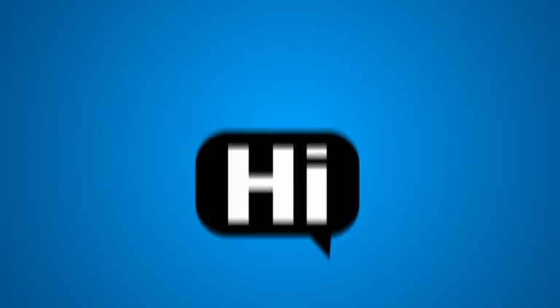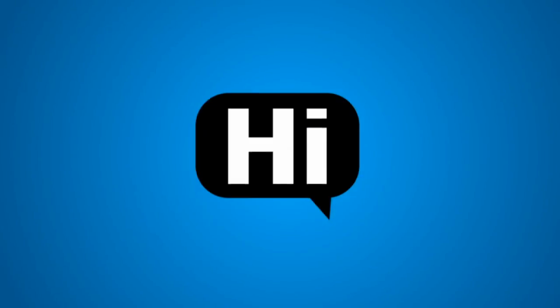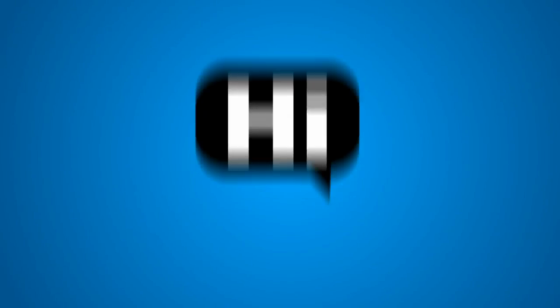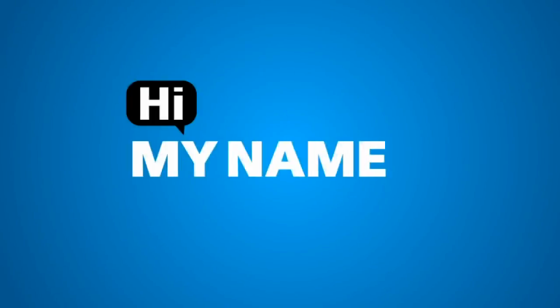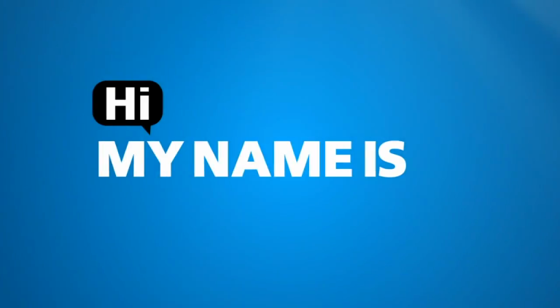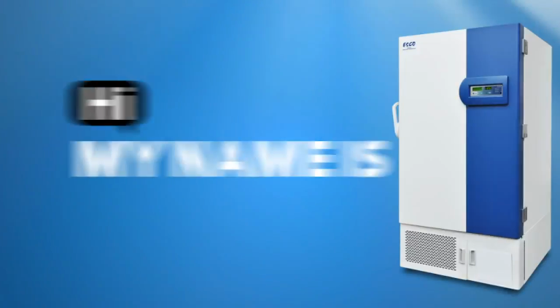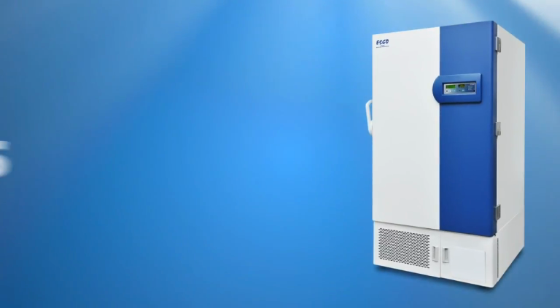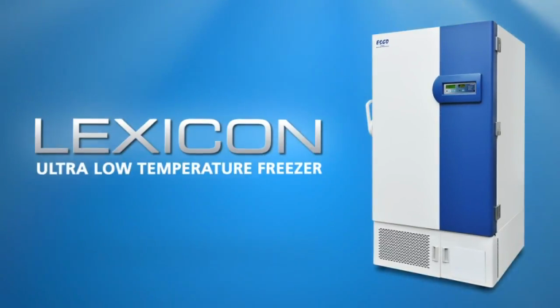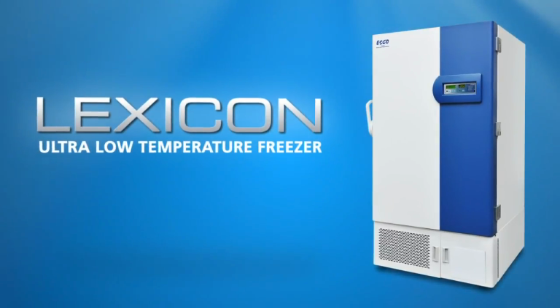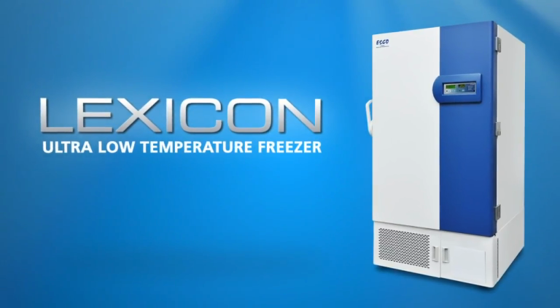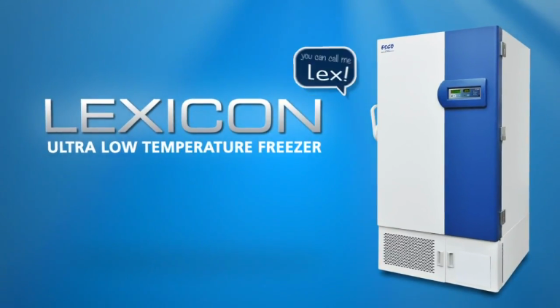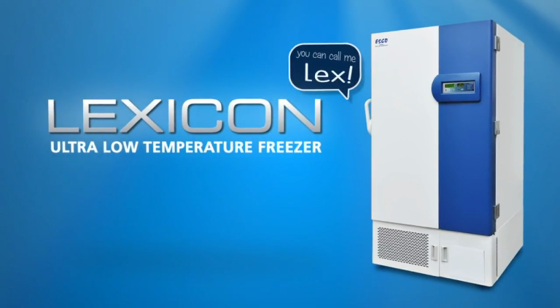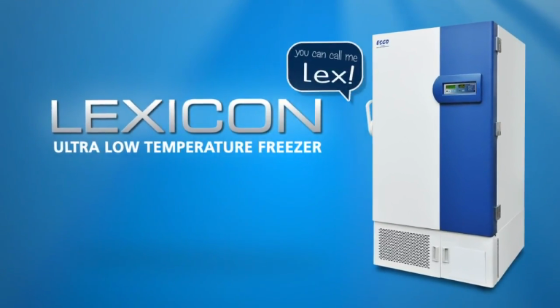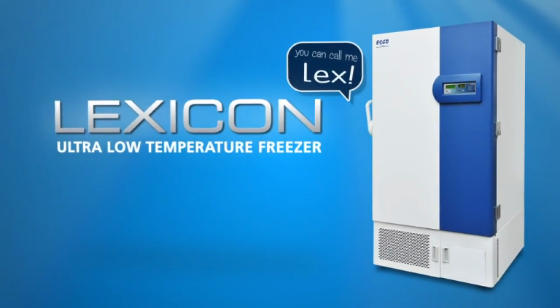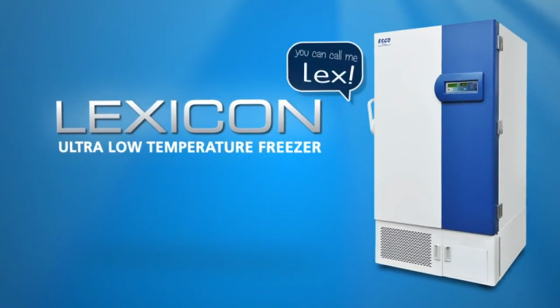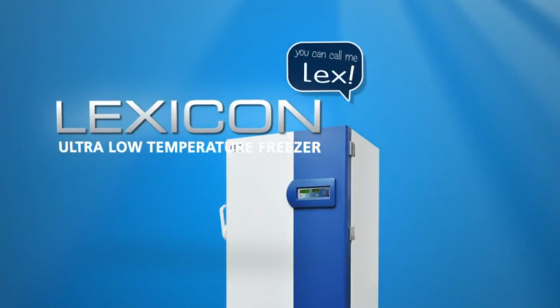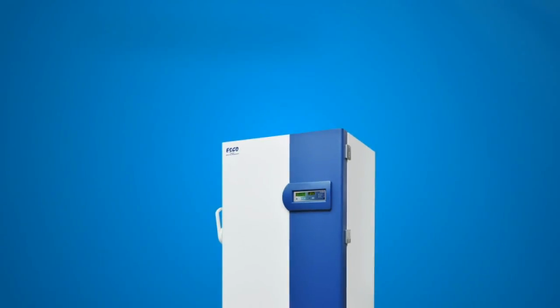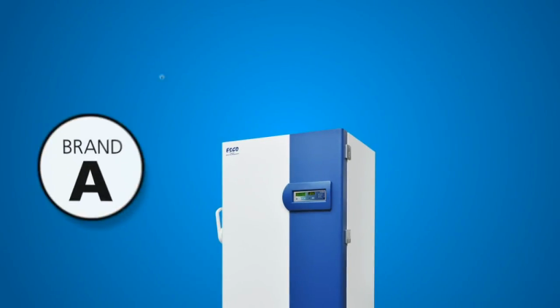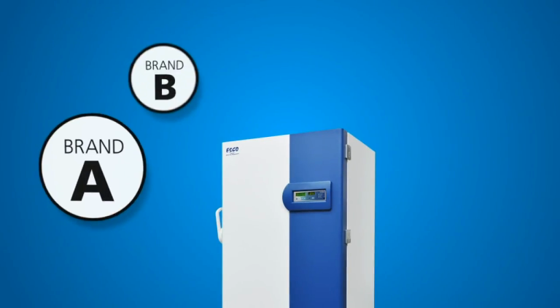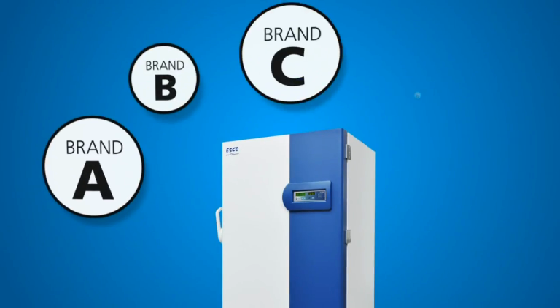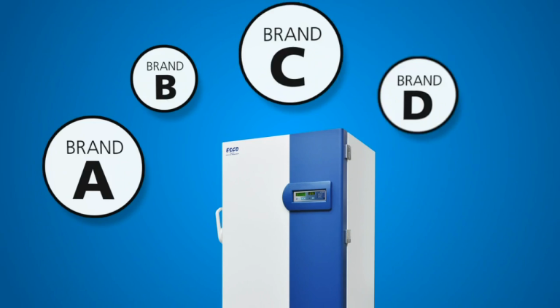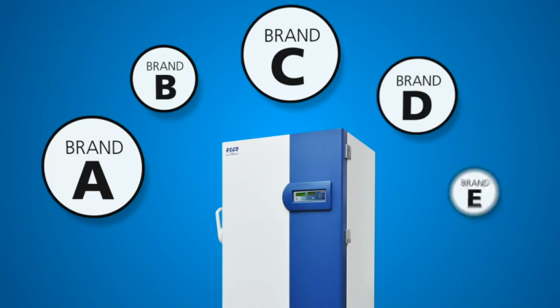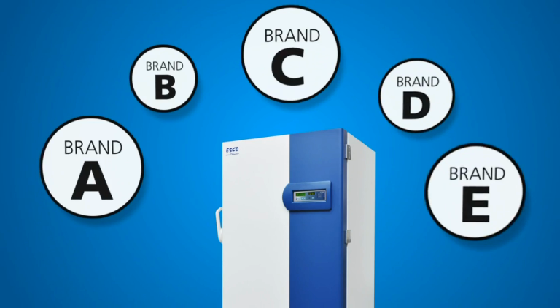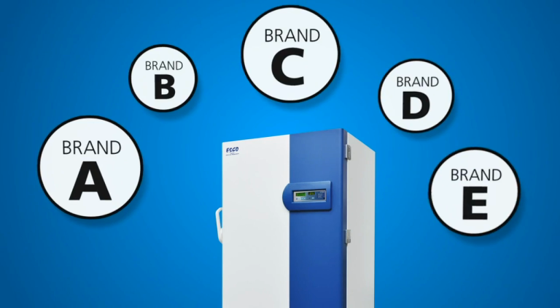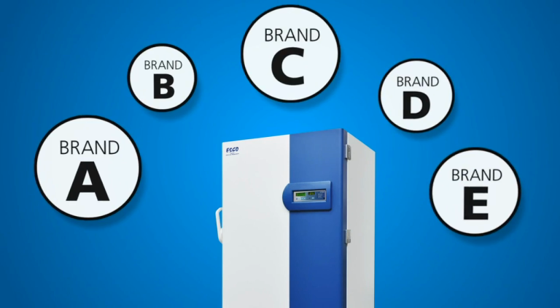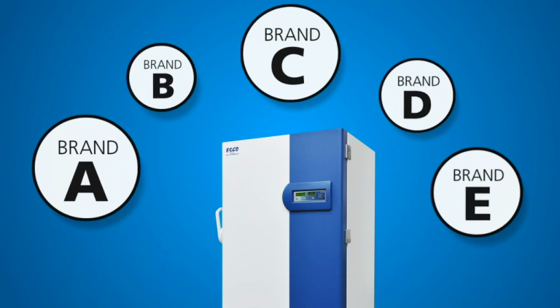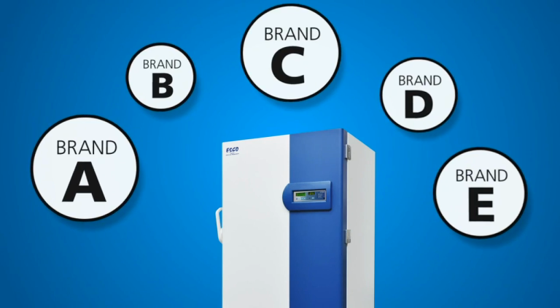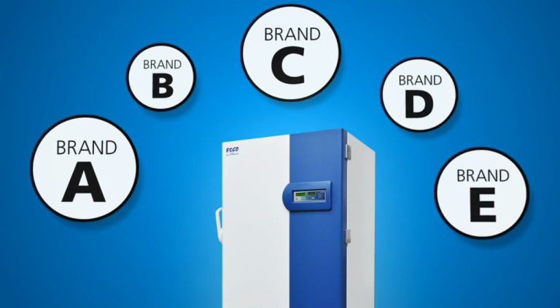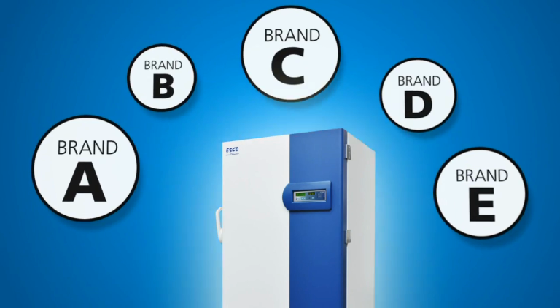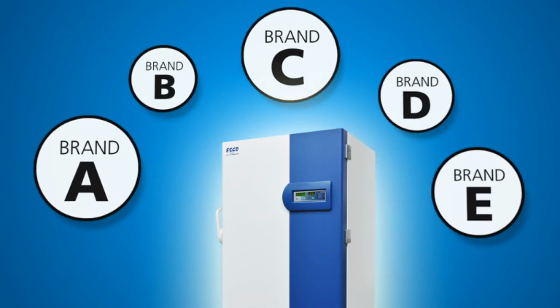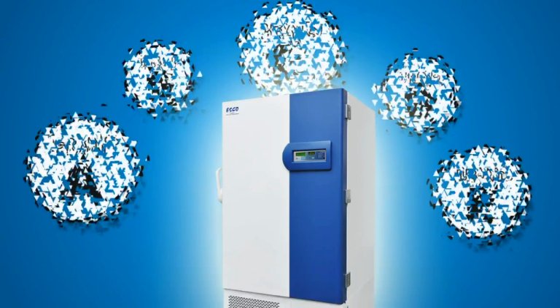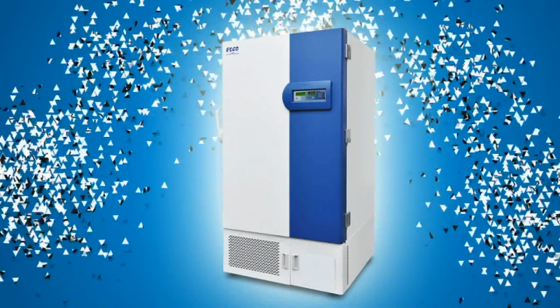Hi! My name is Lexicon. You can call me Lex for short. Think I'm just another ultra-low temp freezer? Well, think again.